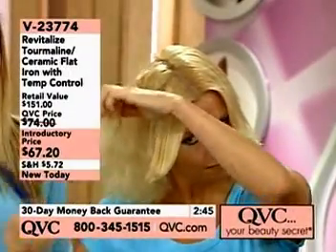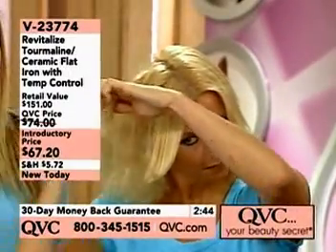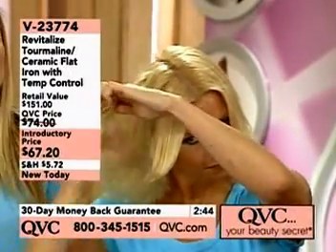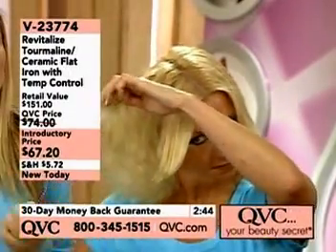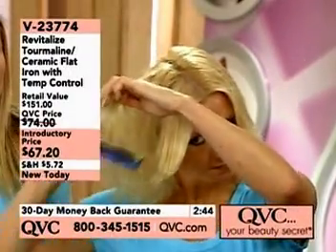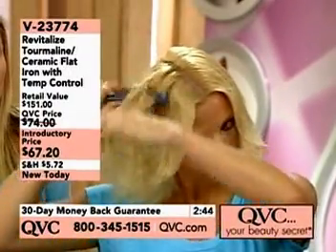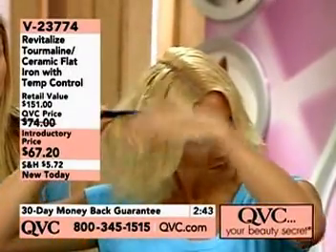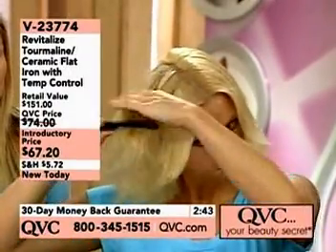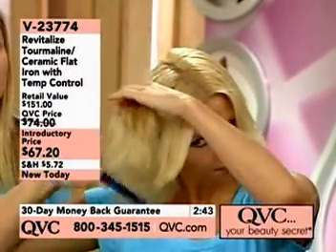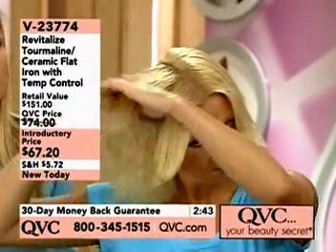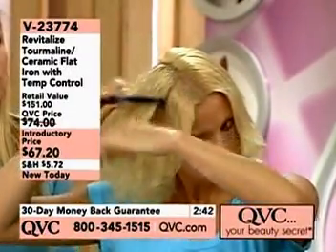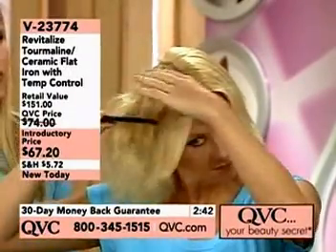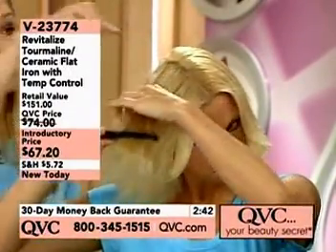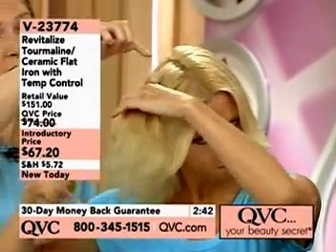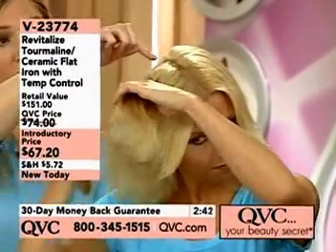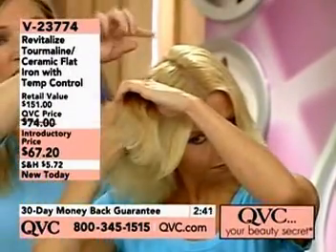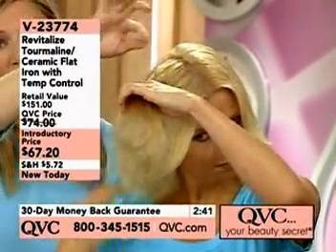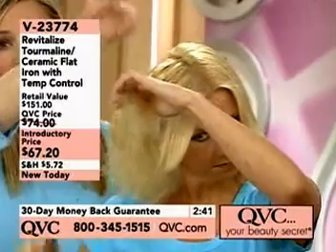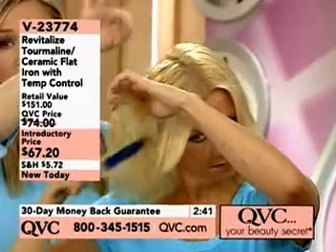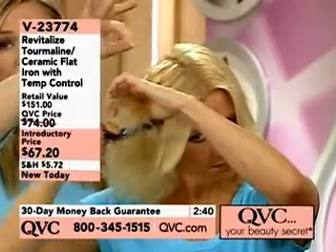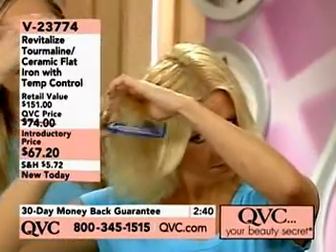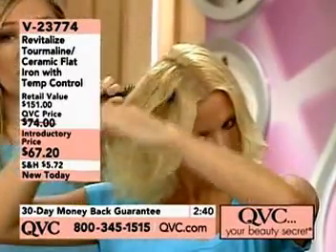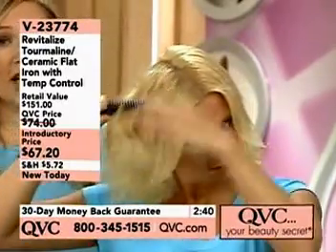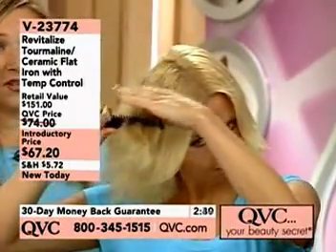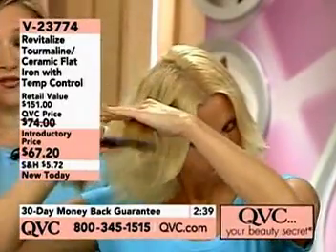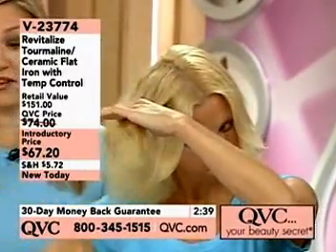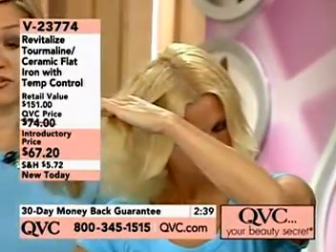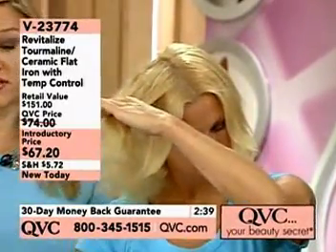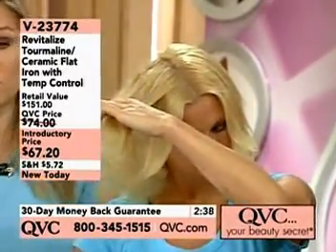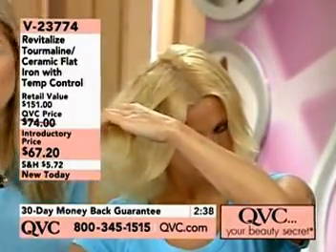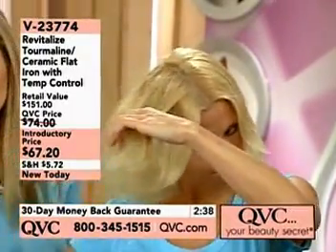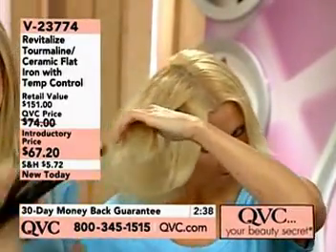So you don't have to worry about burning your hair. You can also do it from the root, and when you do it from the root, that also helps to give you any fullness that you want as well.